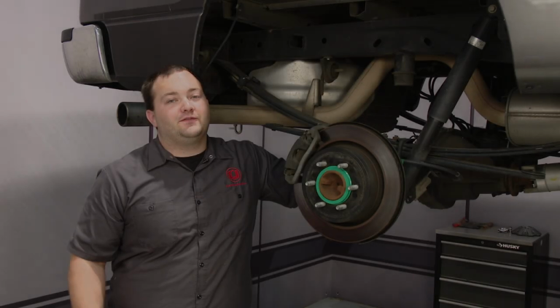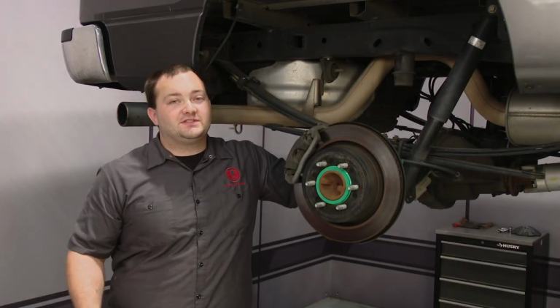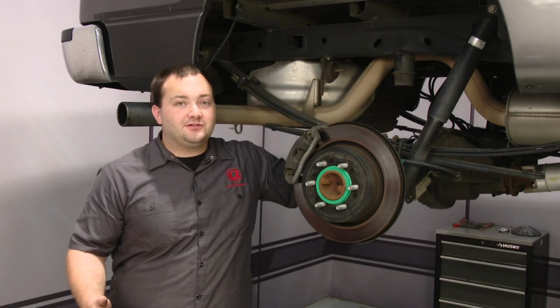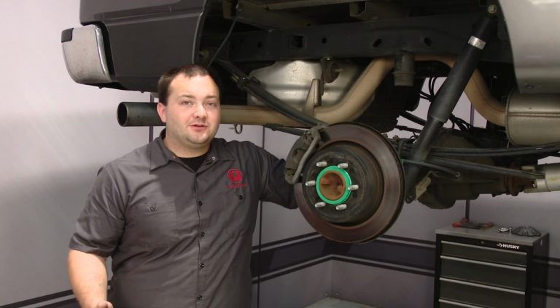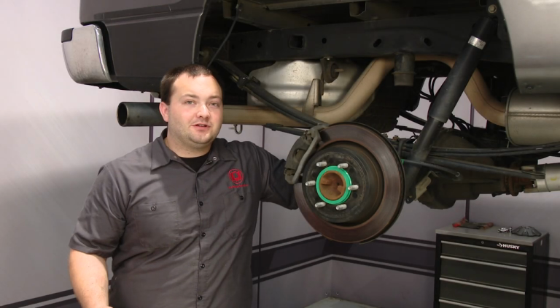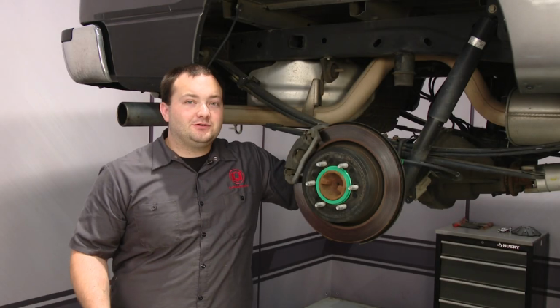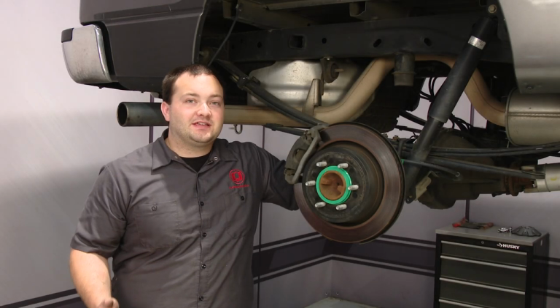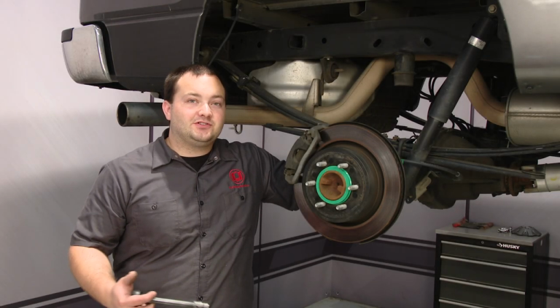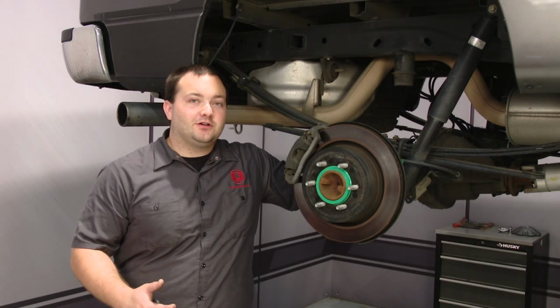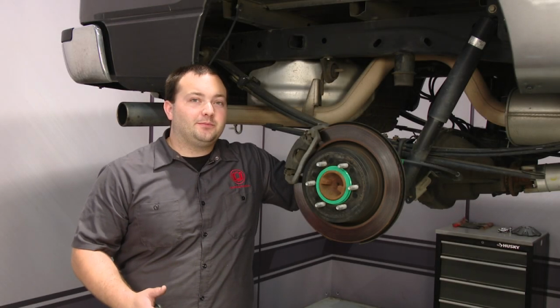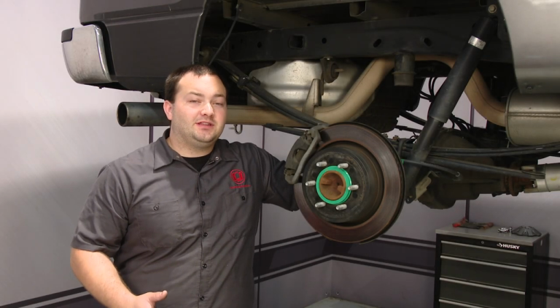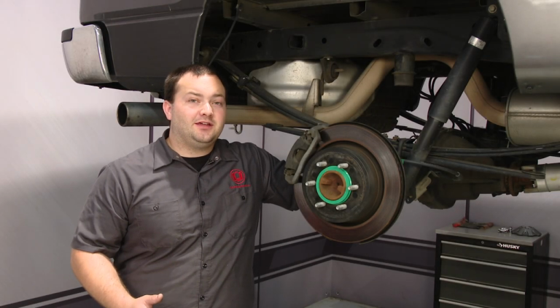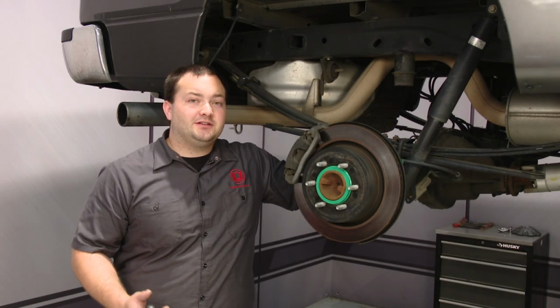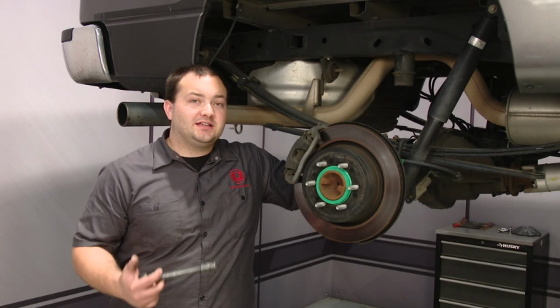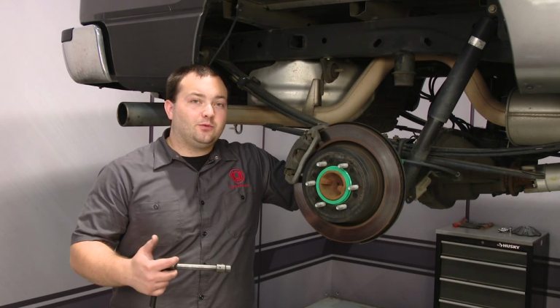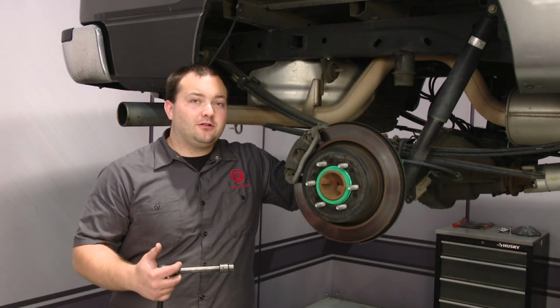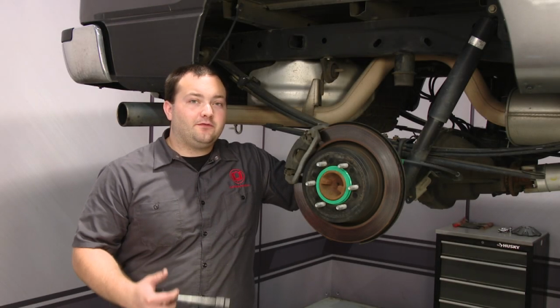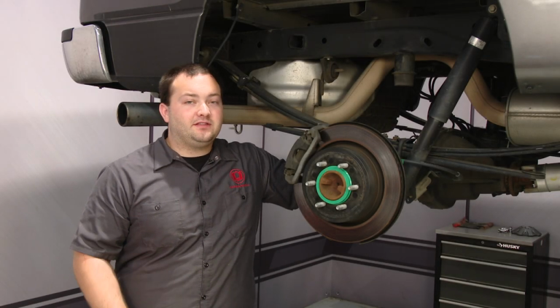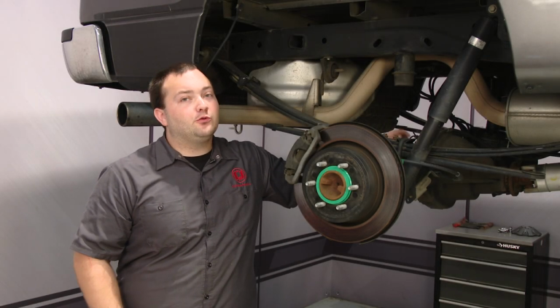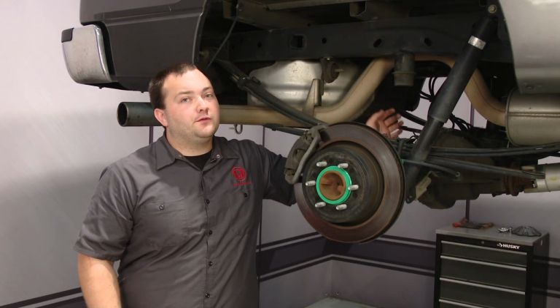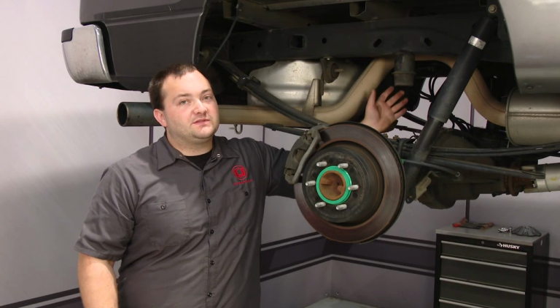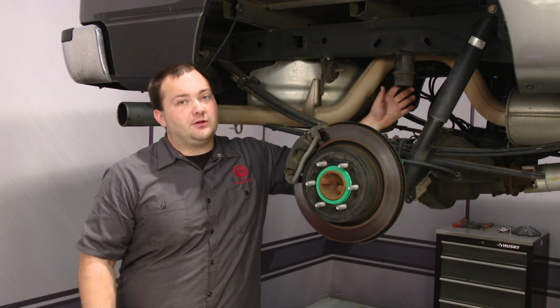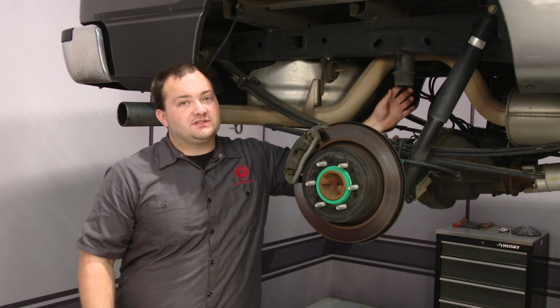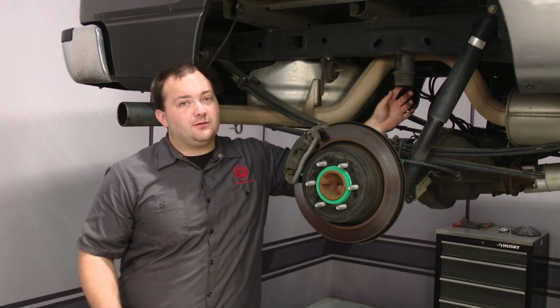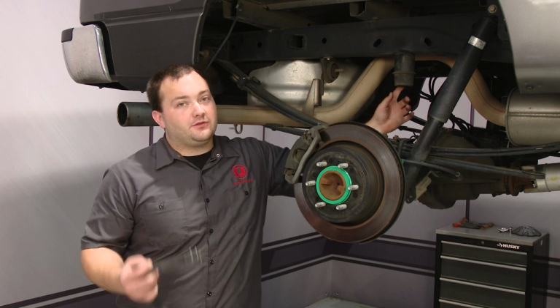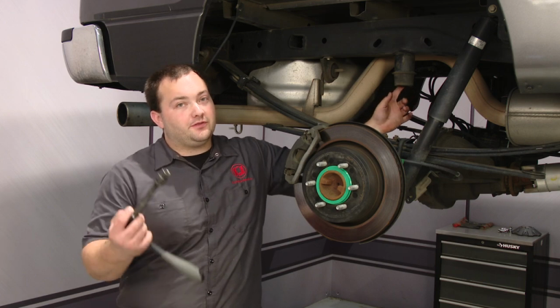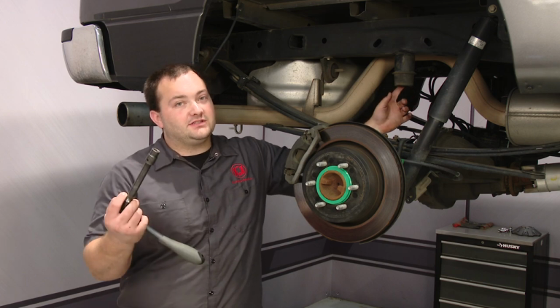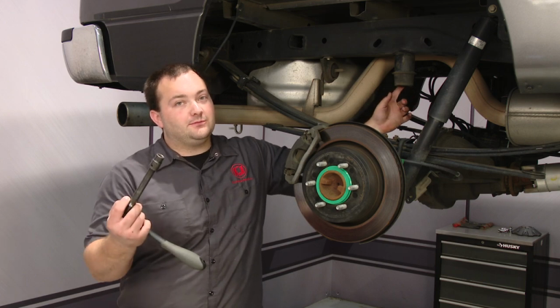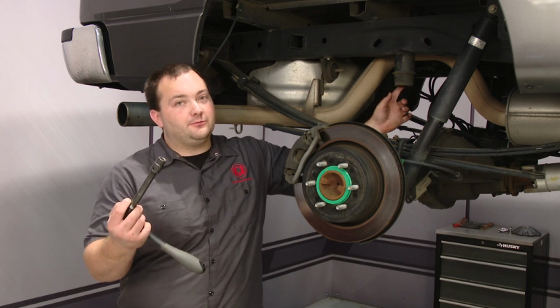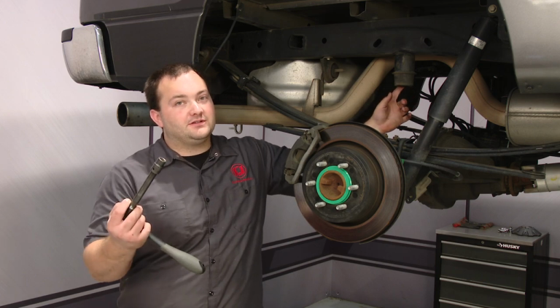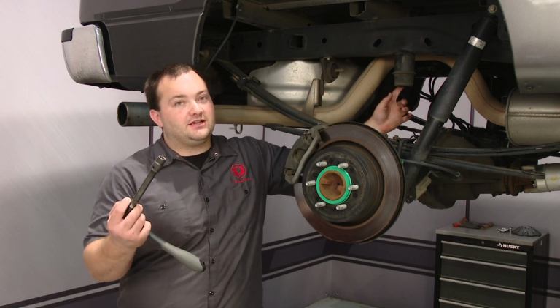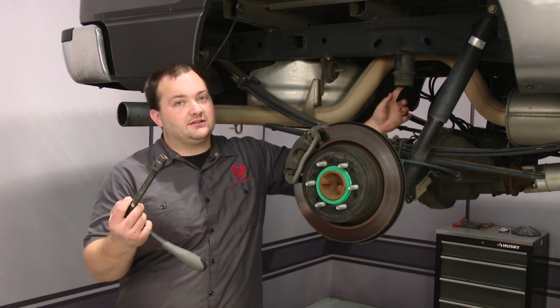First thing you're going to want to do is get the truck up in the air and take the wheel off, and then remove the bump stop with a 13 millimeter socket.